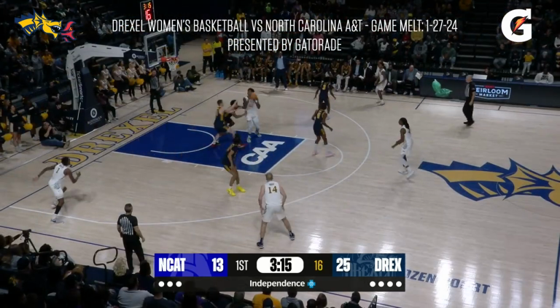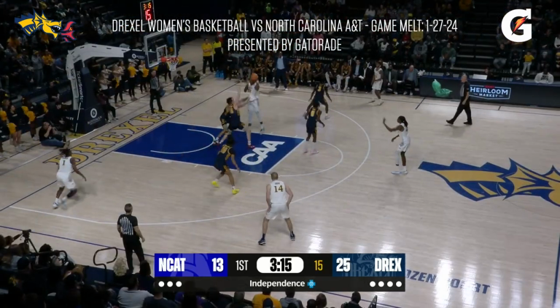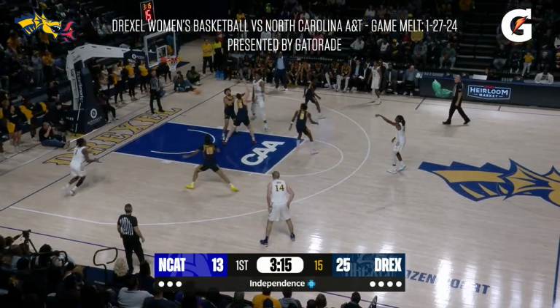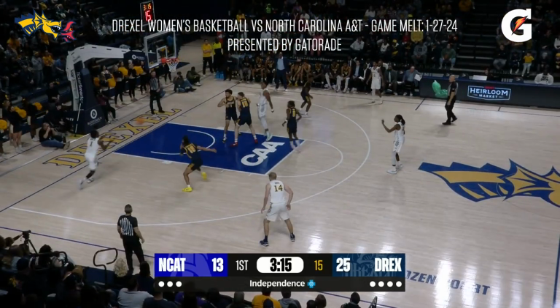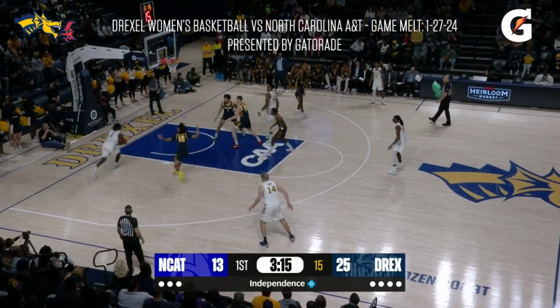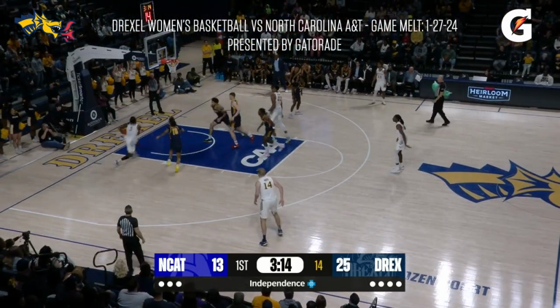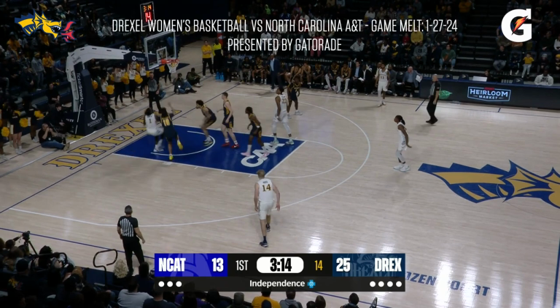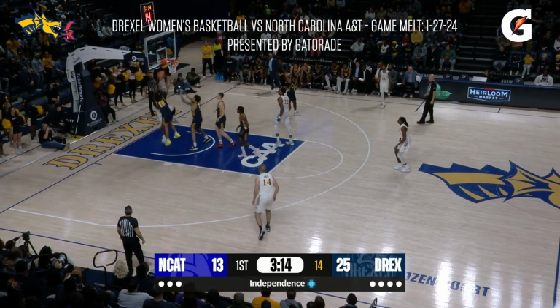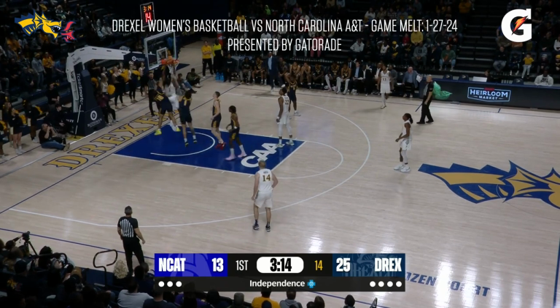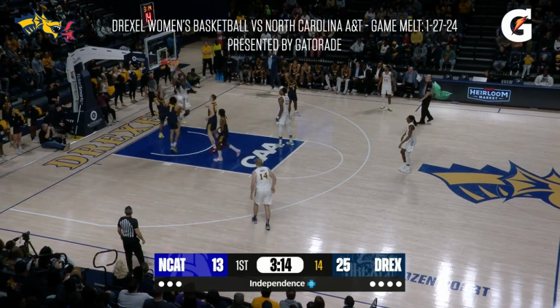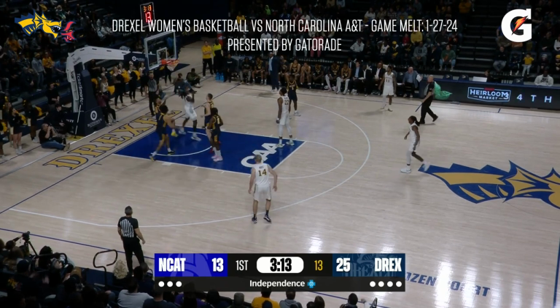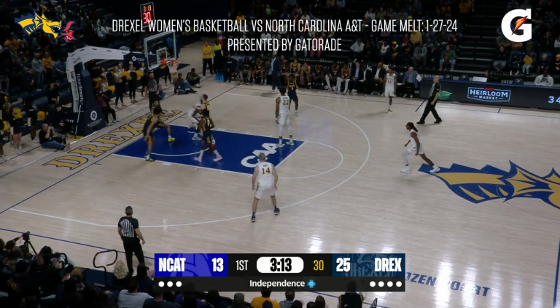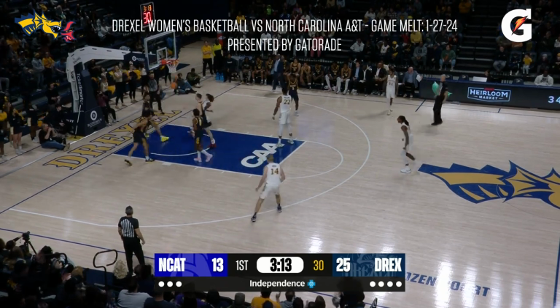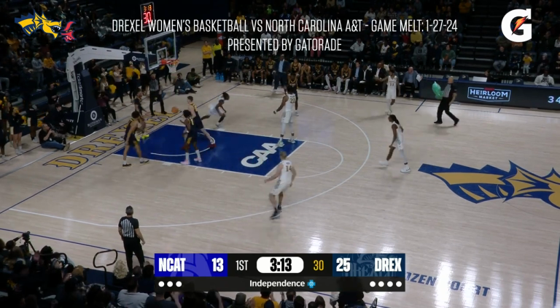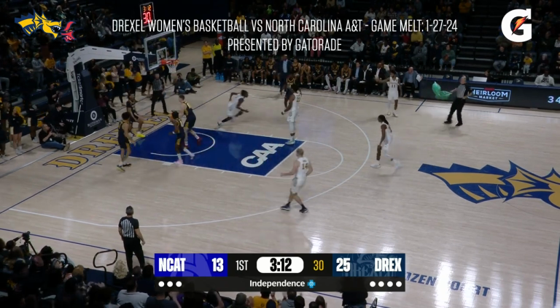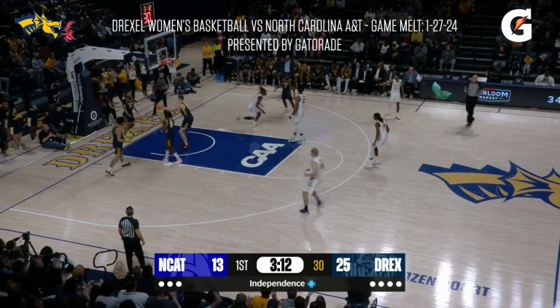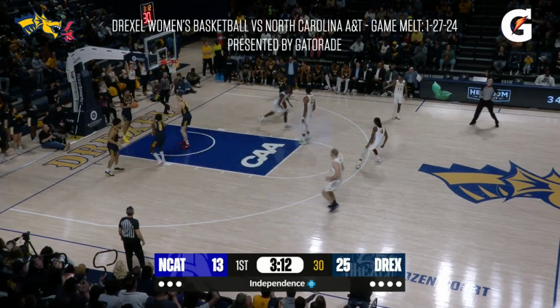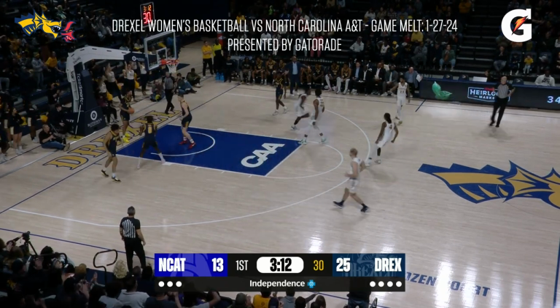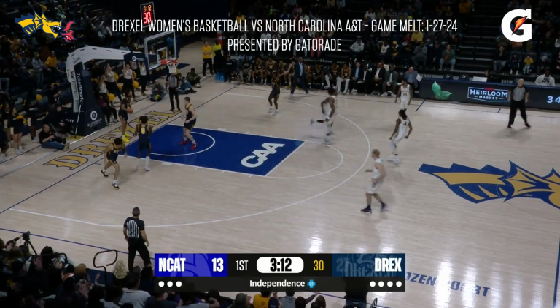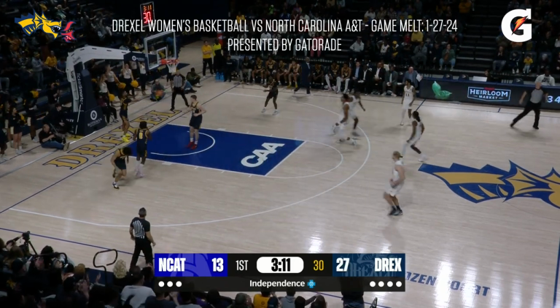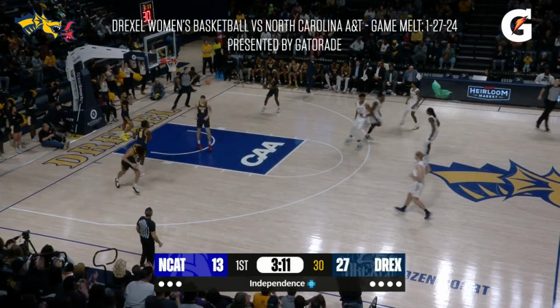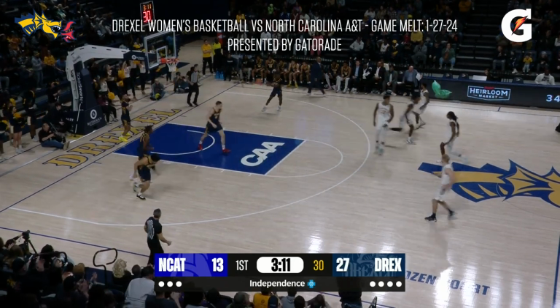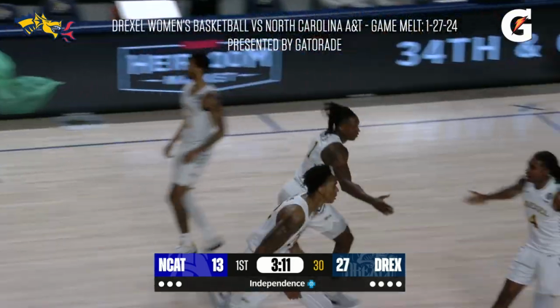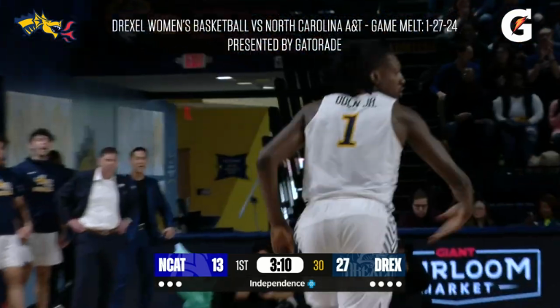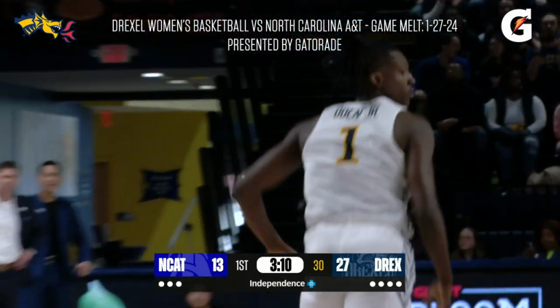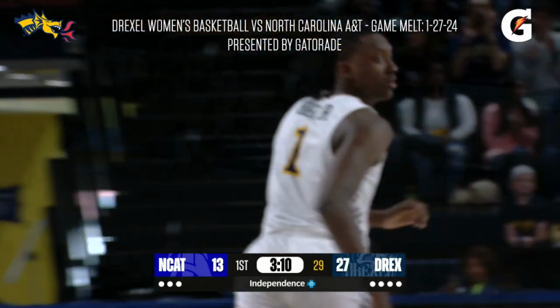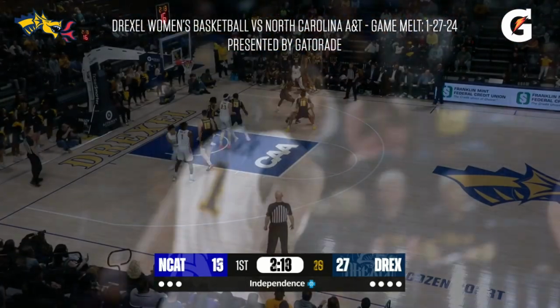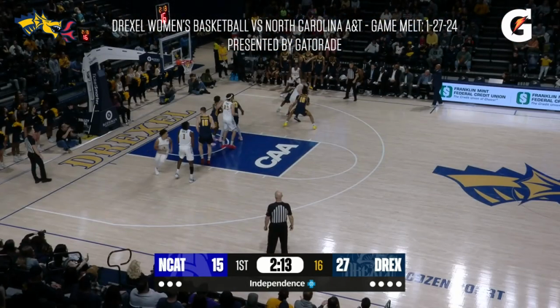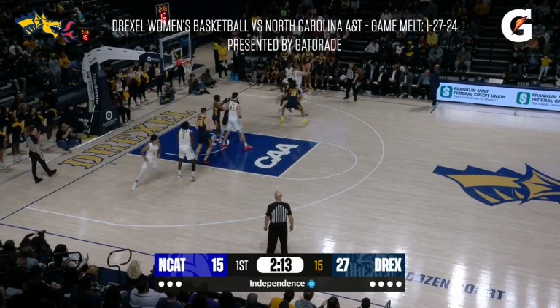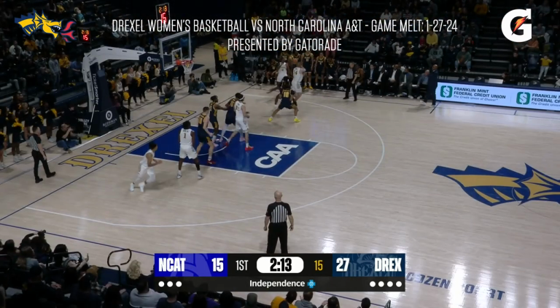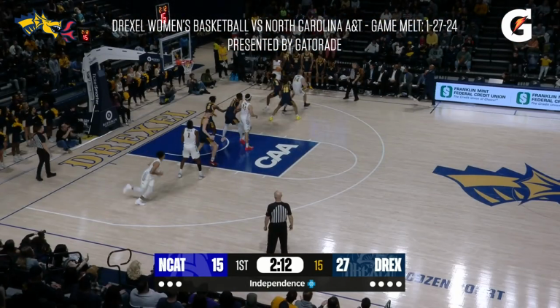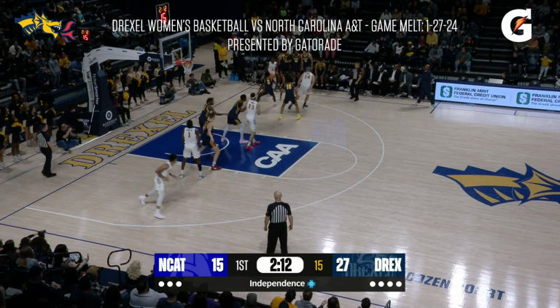Shane throws it down. Look at that pass by Amari and Lamar. Amari's up — well by our staff here at Drexel.